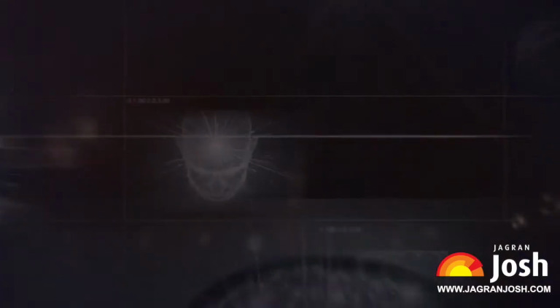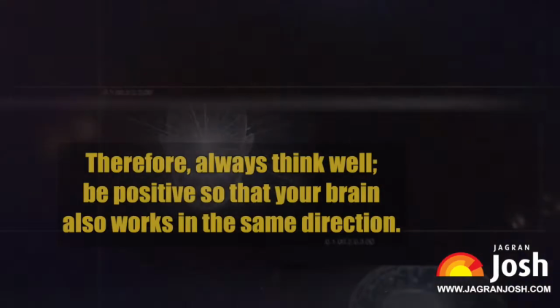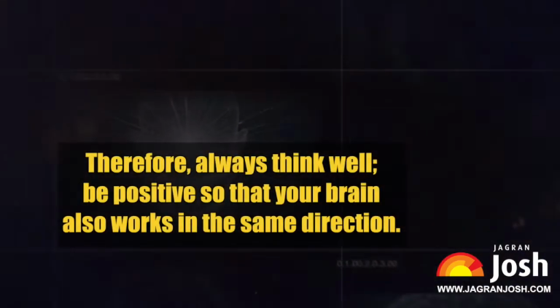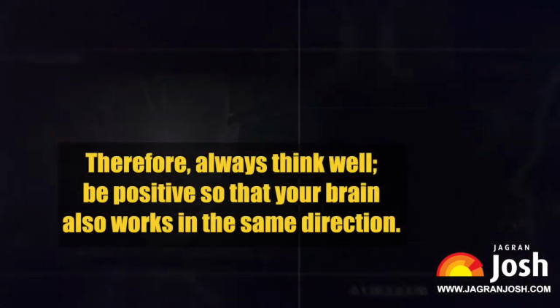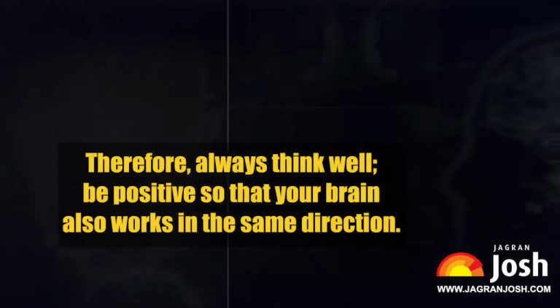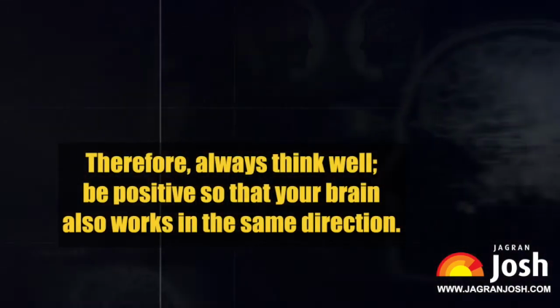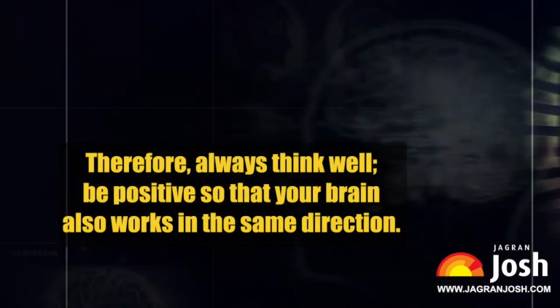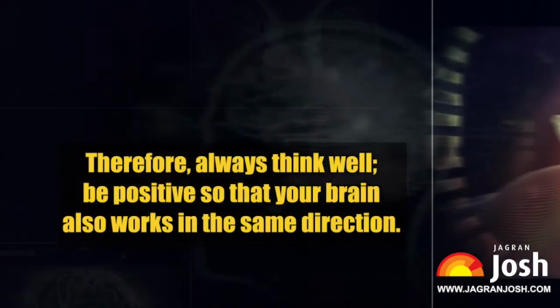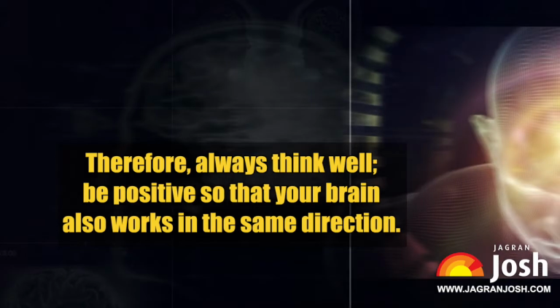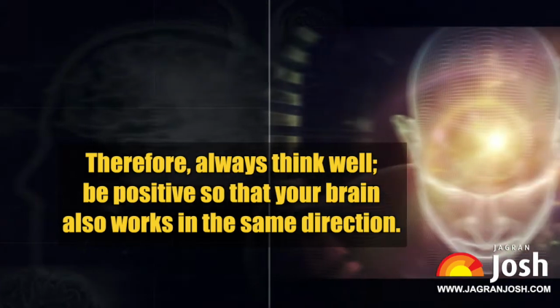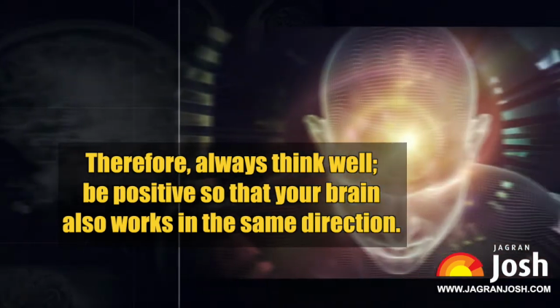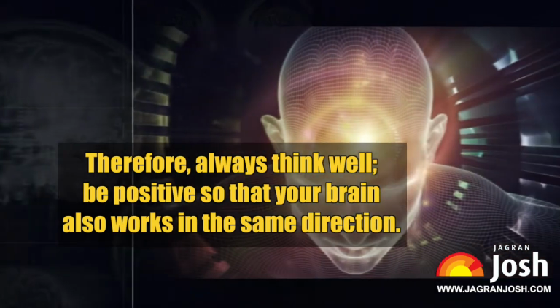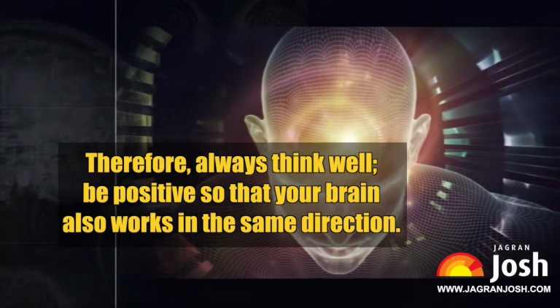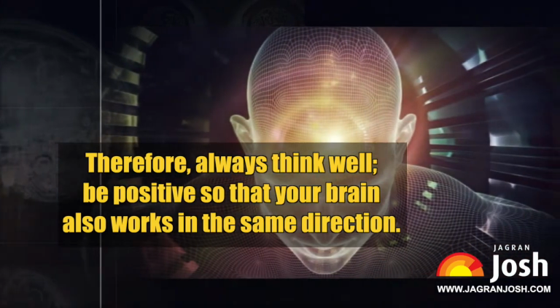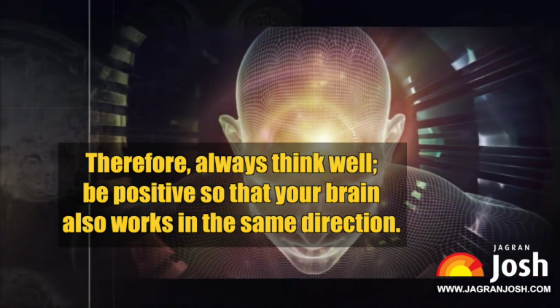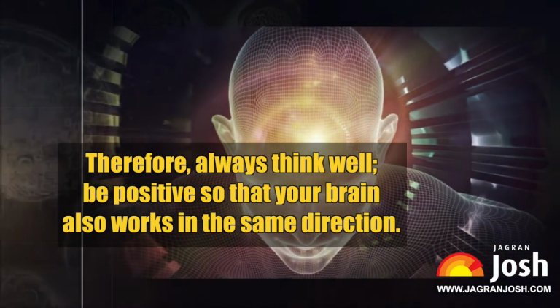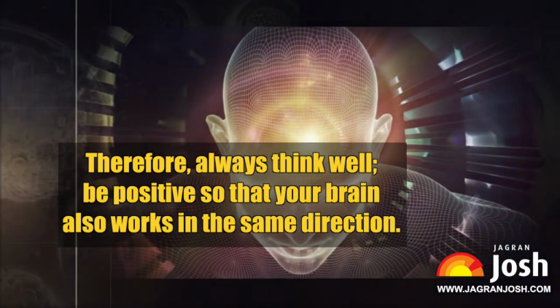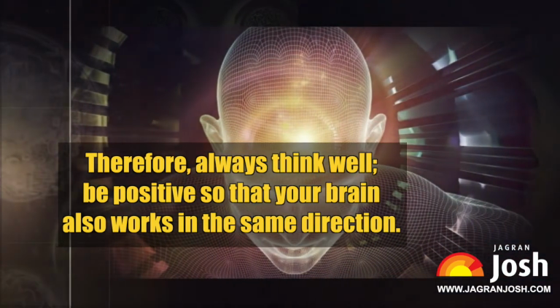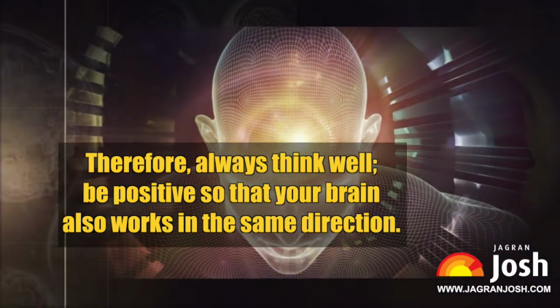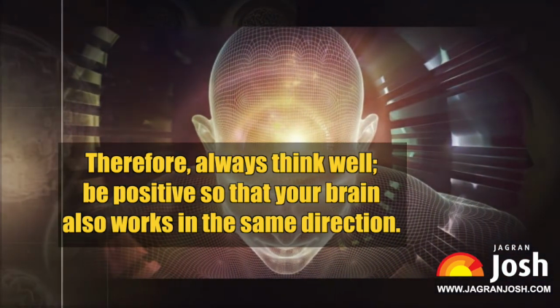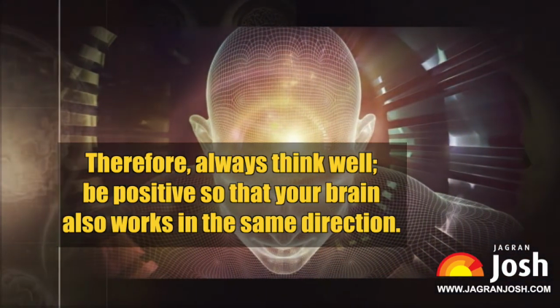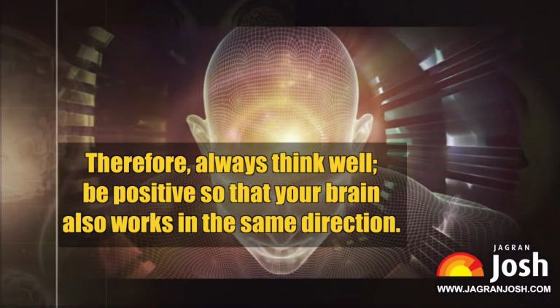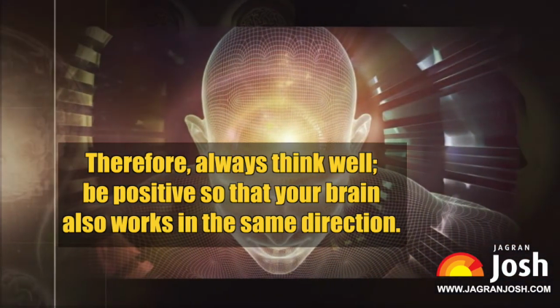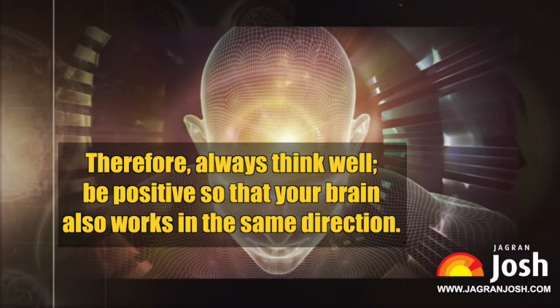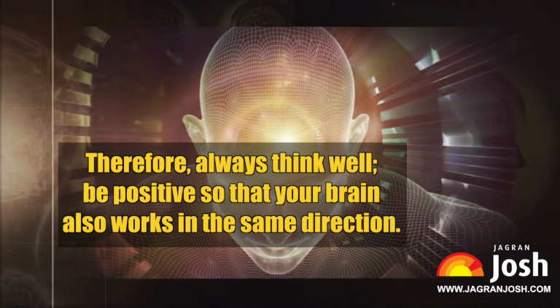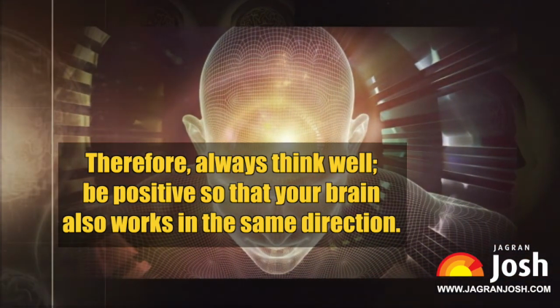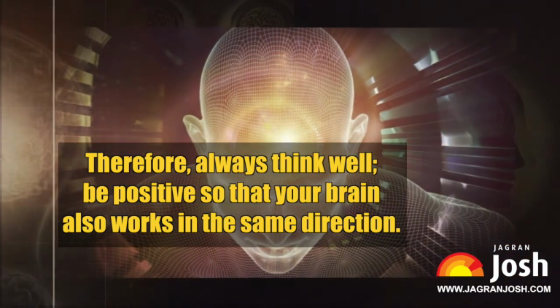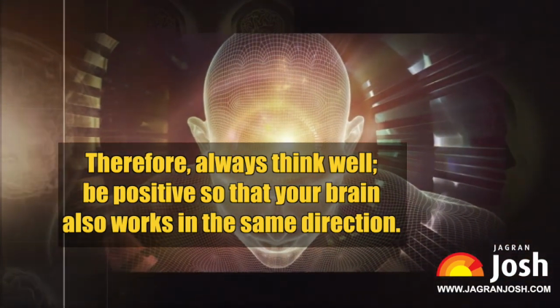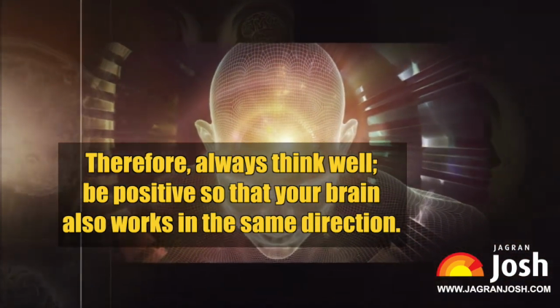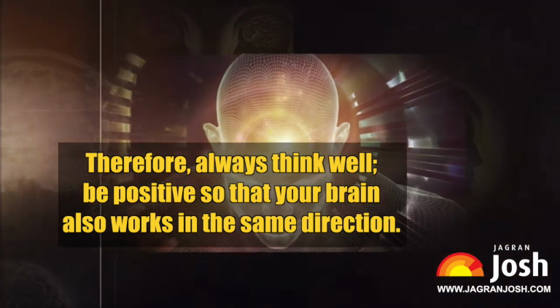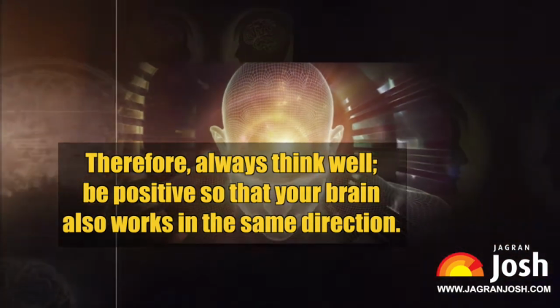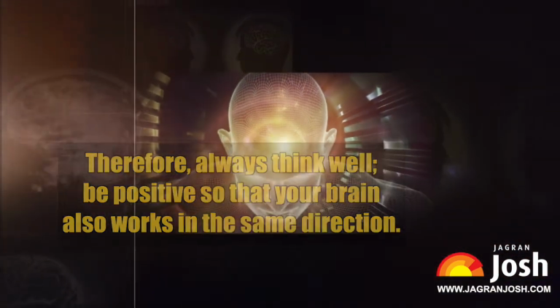Your brain strengthens those connections that you use most often in your life and prunes the ideas that you think less about. Therefore, always think well and be positive so that your brain also works in the same direction.